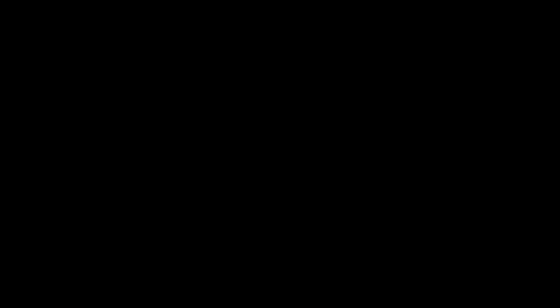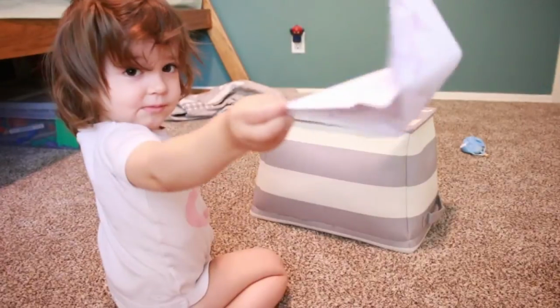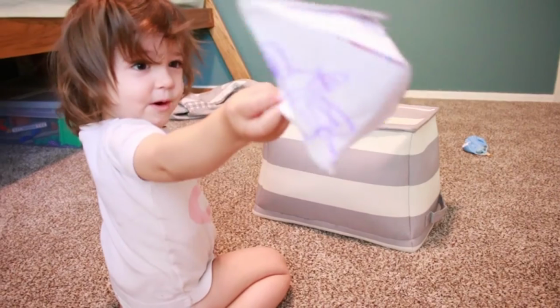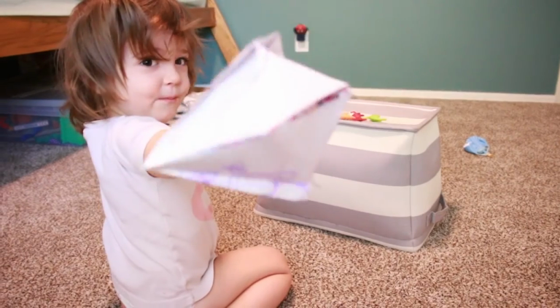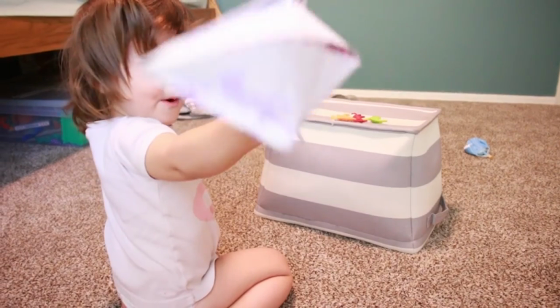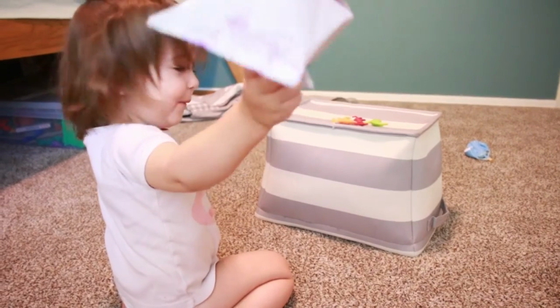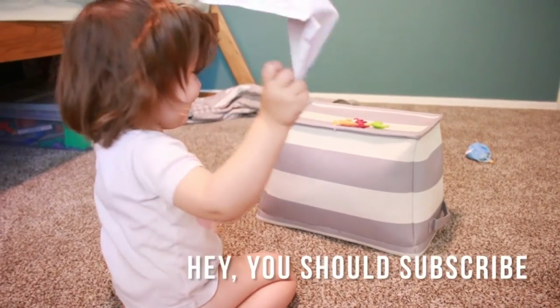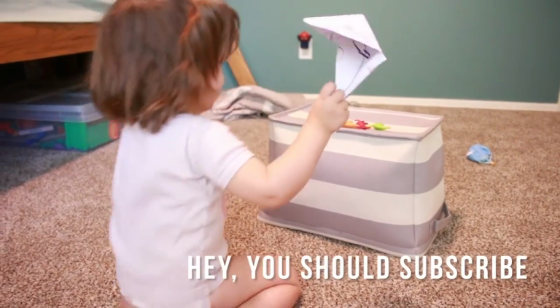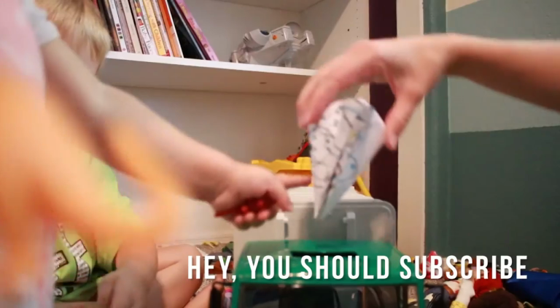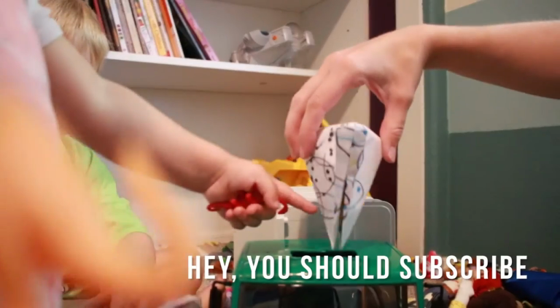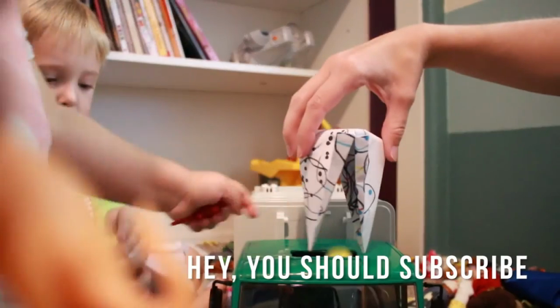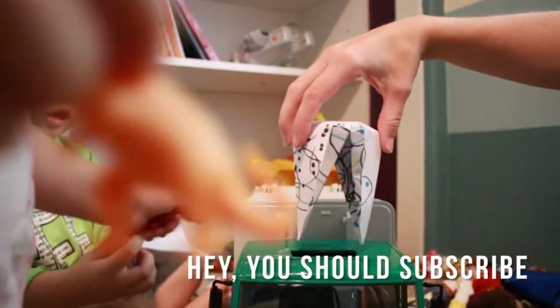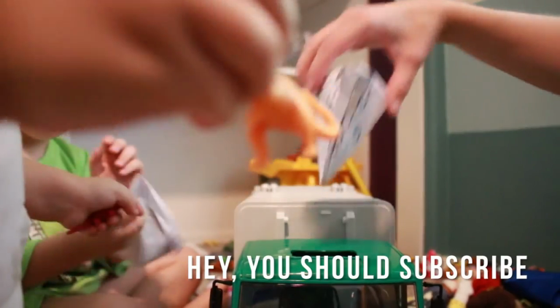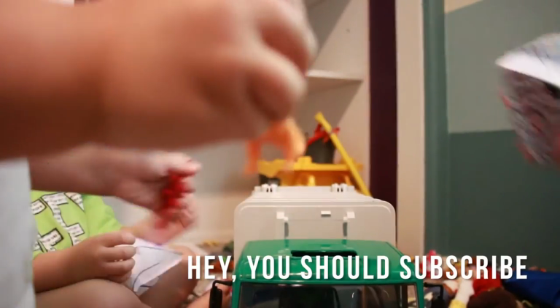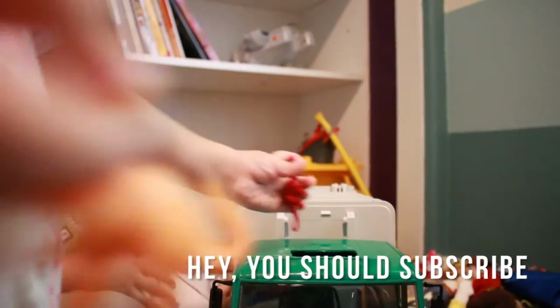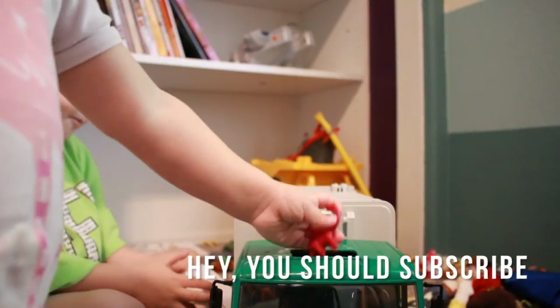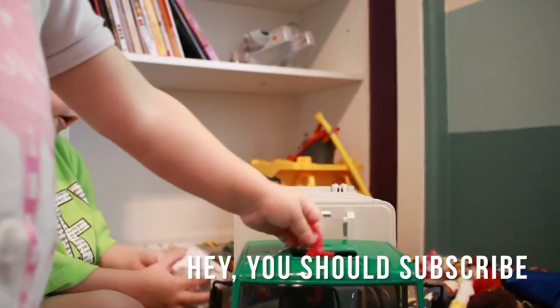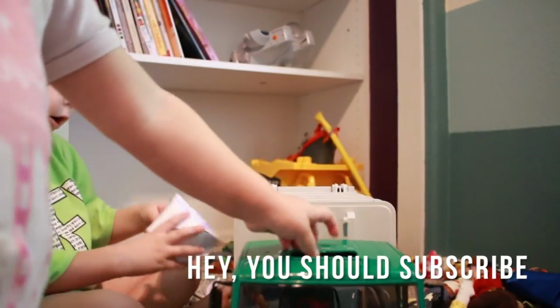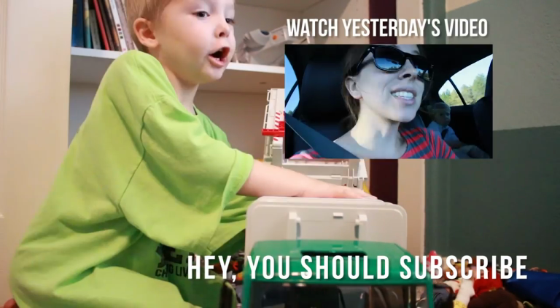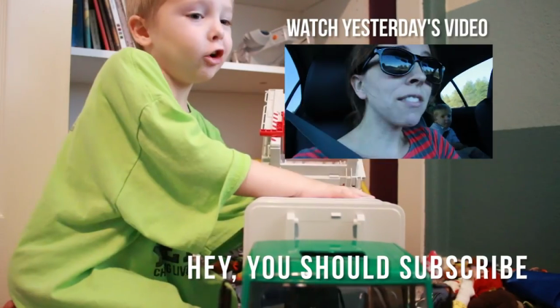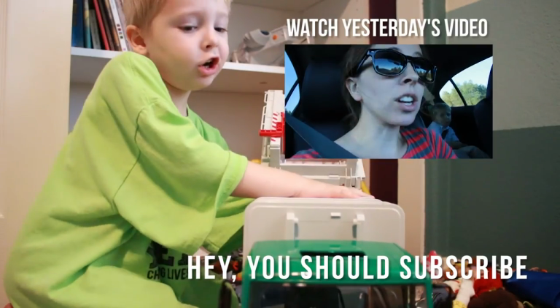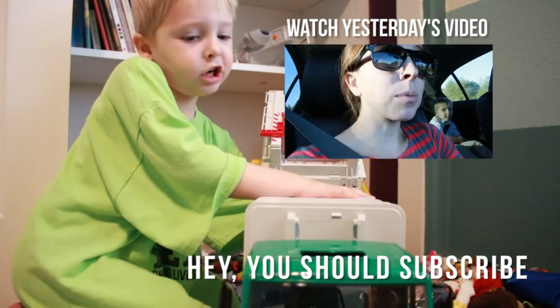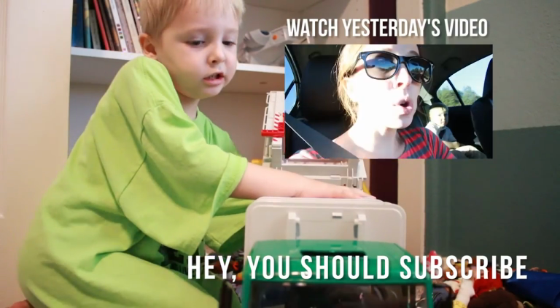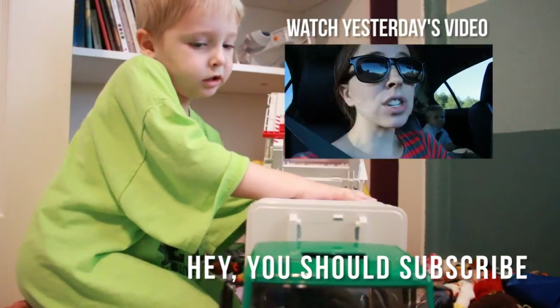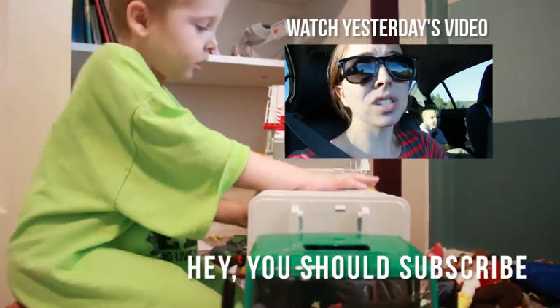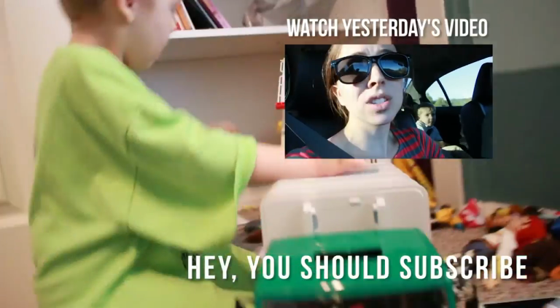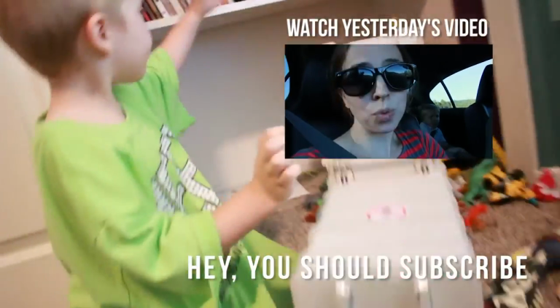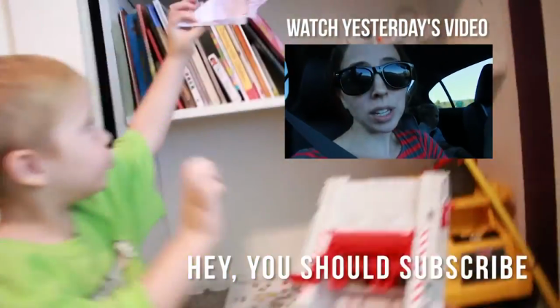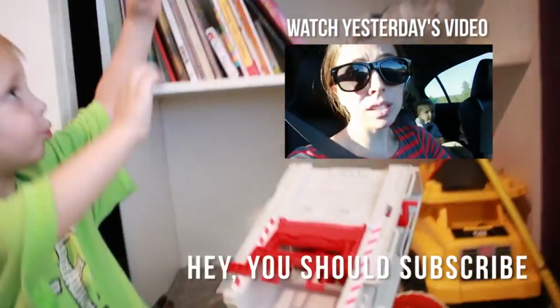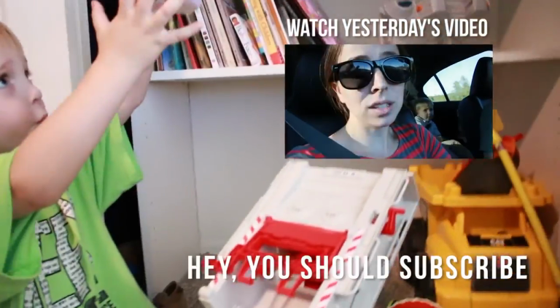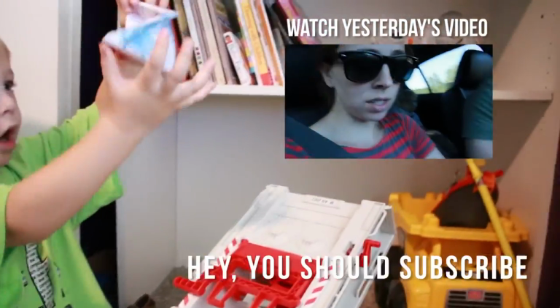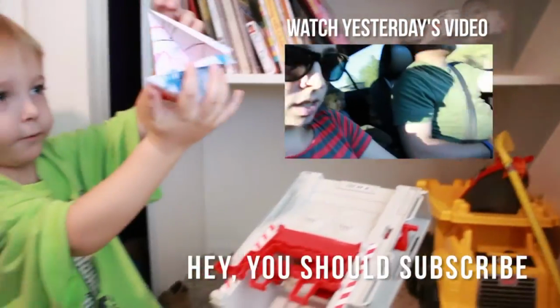Thanks for watching everyone. Don't forget to like, subscribe, and comment. I hope you guys have as much fun with these paper toys as we have. We'll see you tomorrow. Bye!